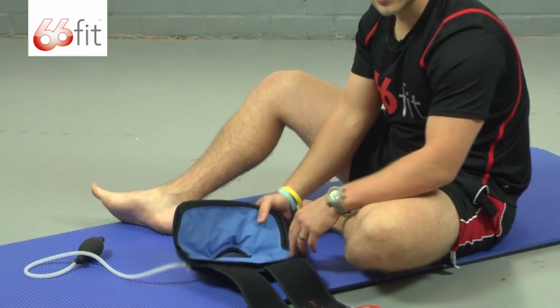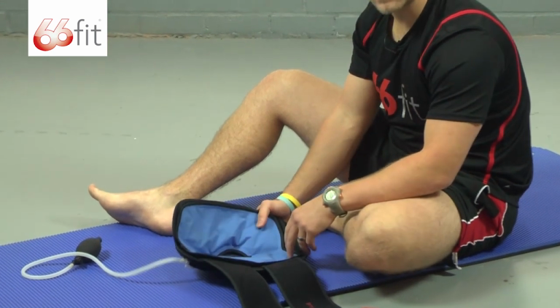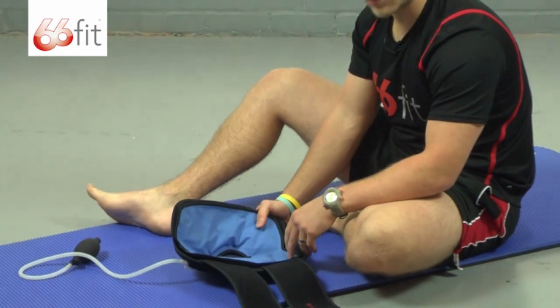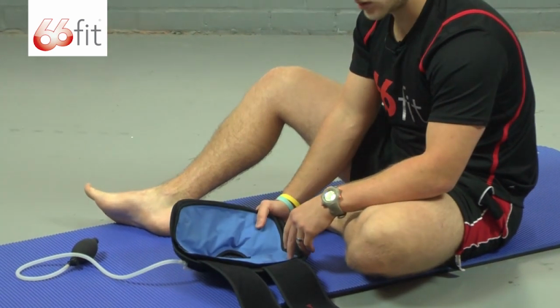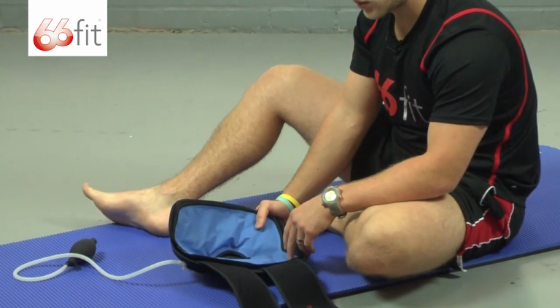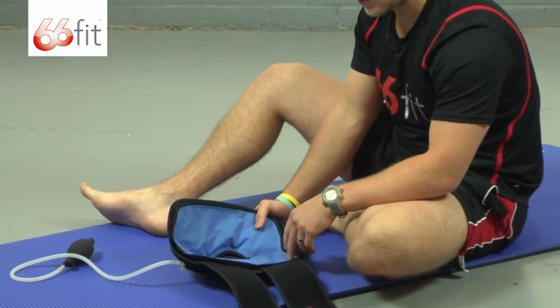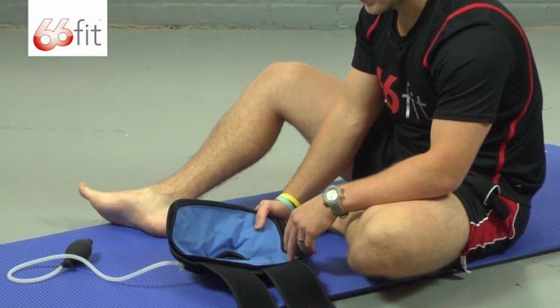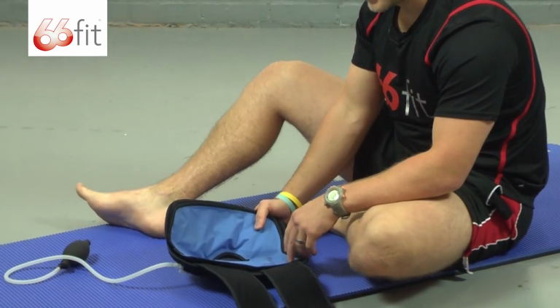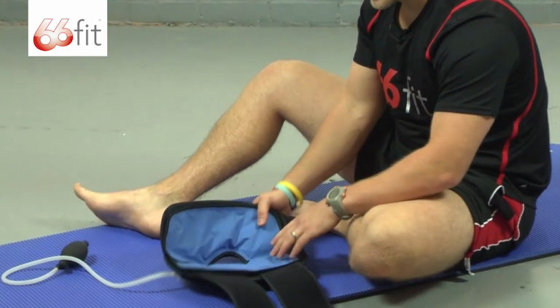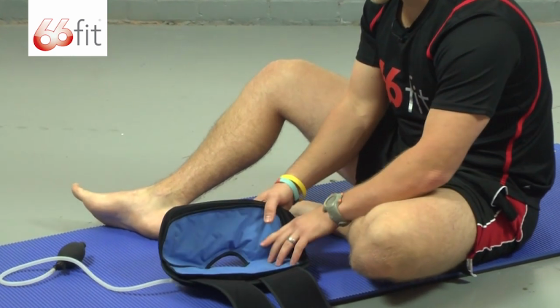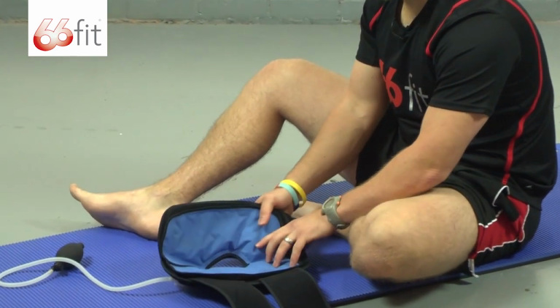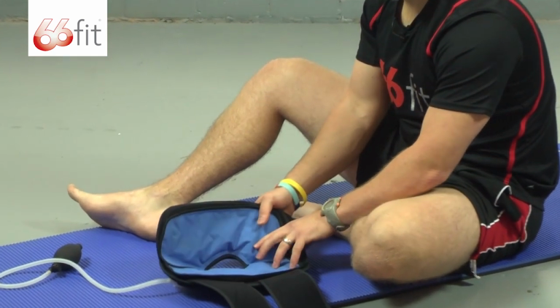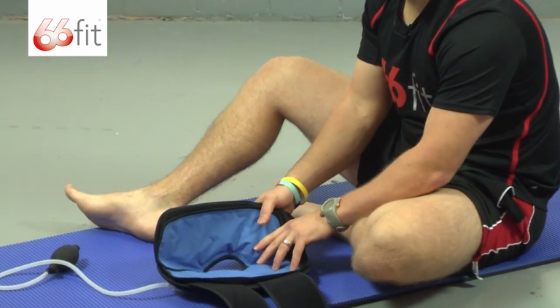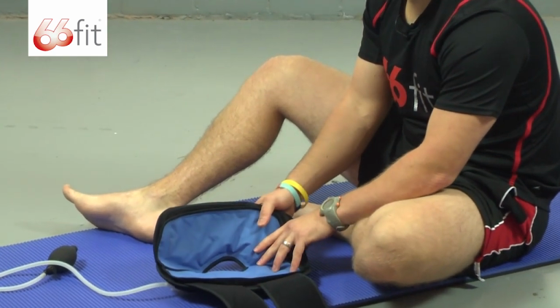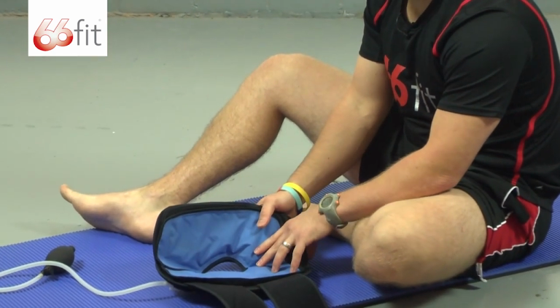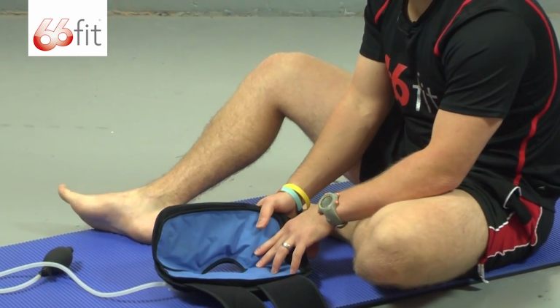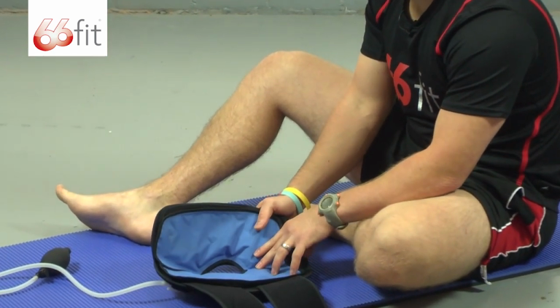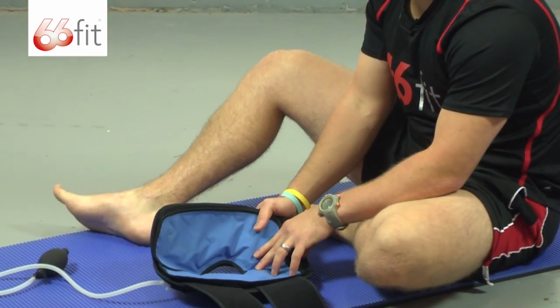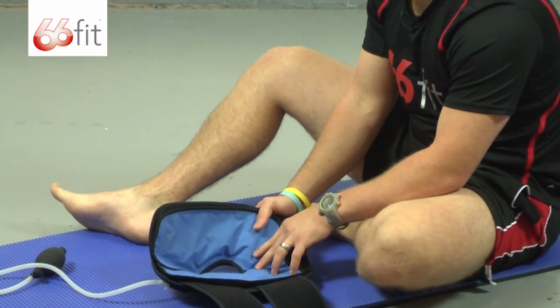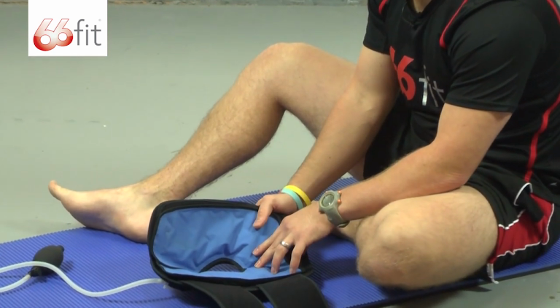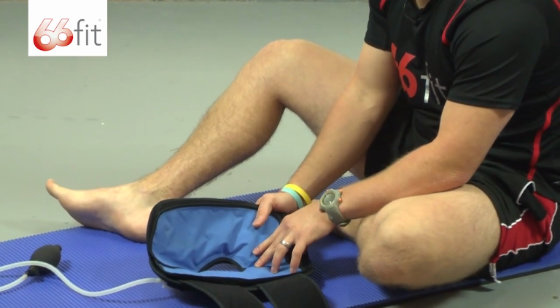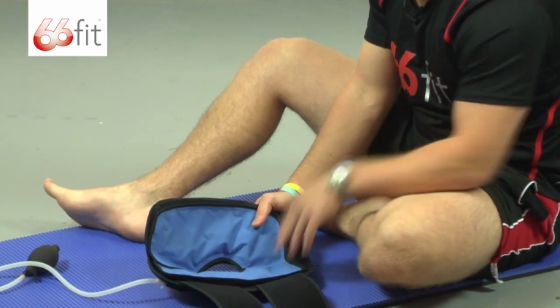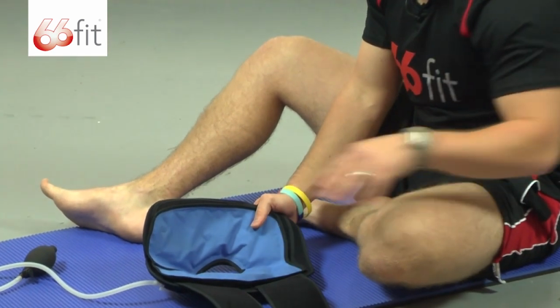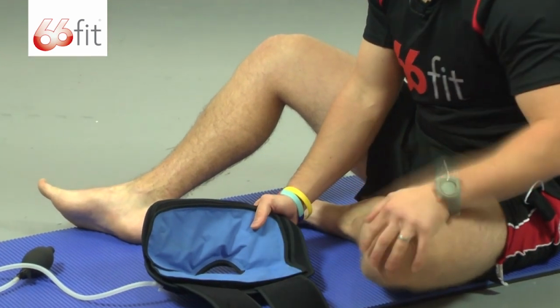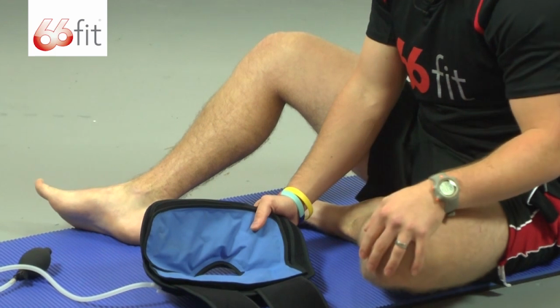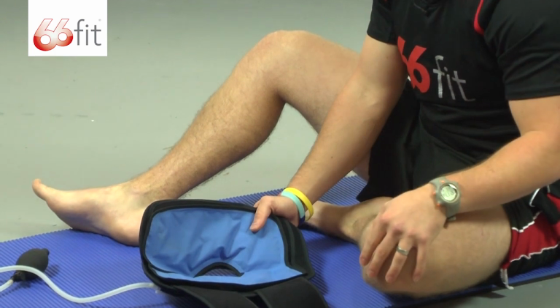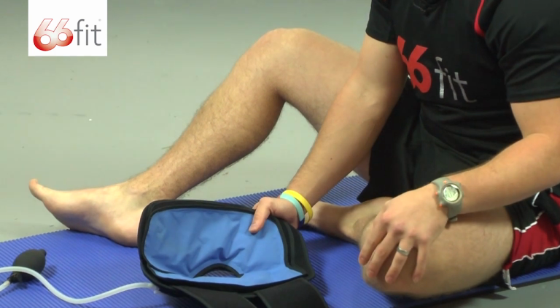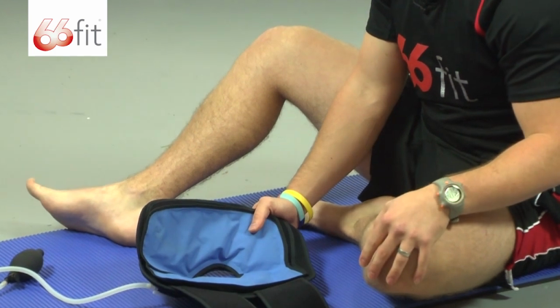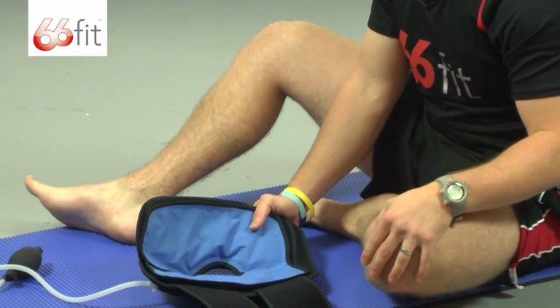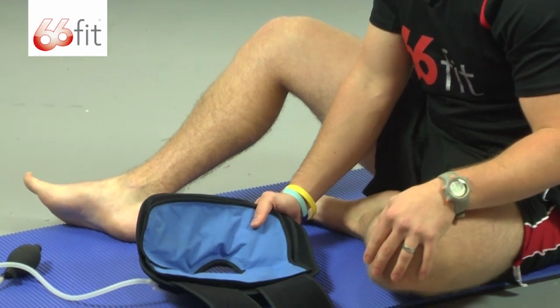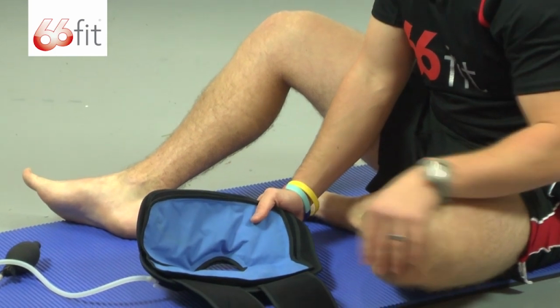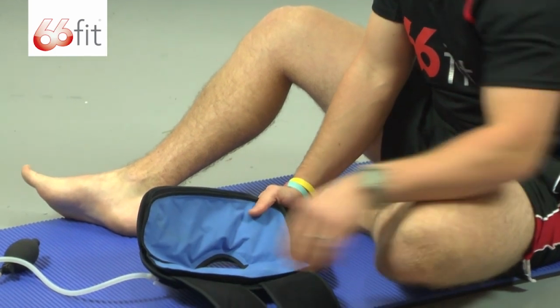It's really simple and straightforward to put on, very comfortable as well, and it's fantastic for rehabbing any knee injuries that you may have had.